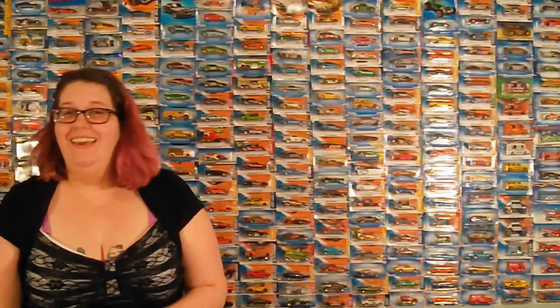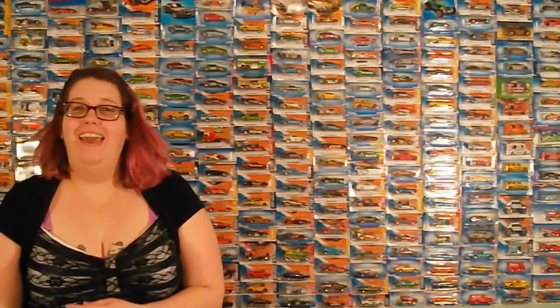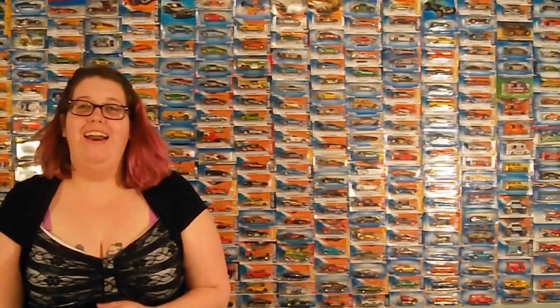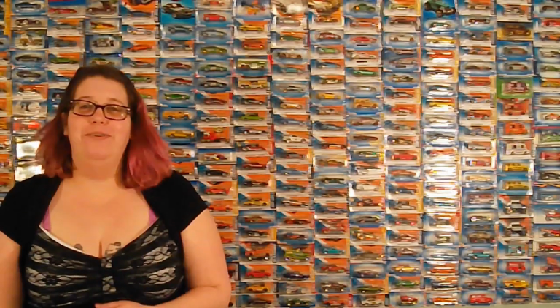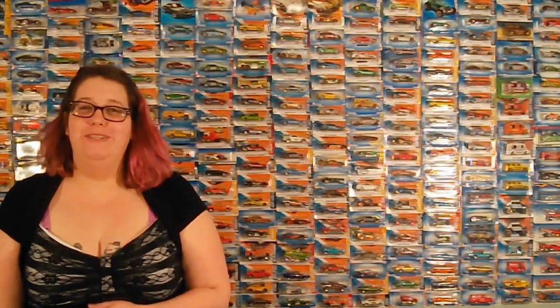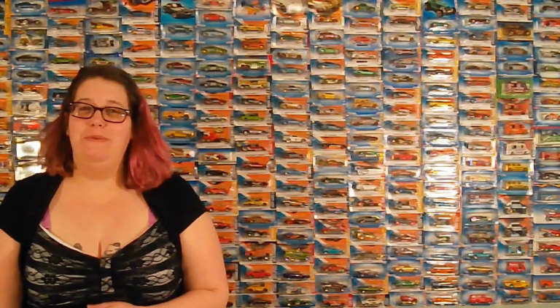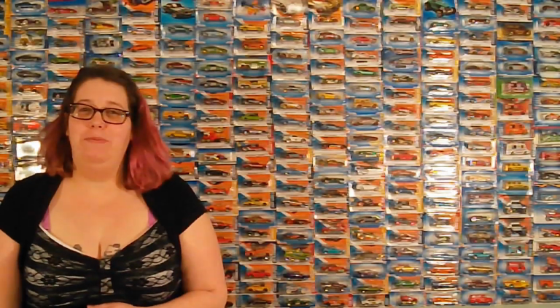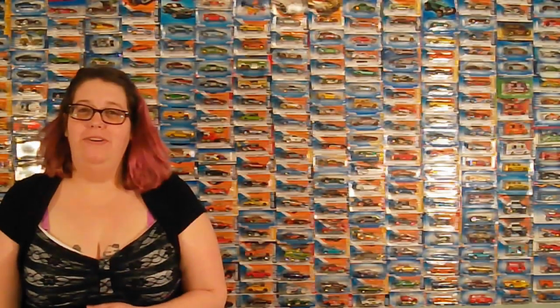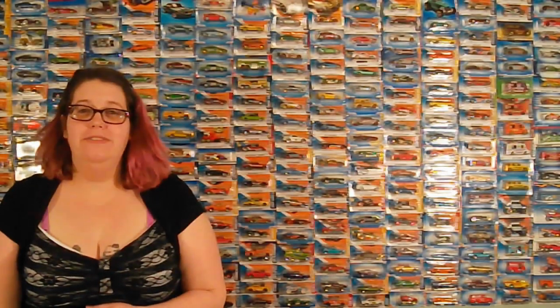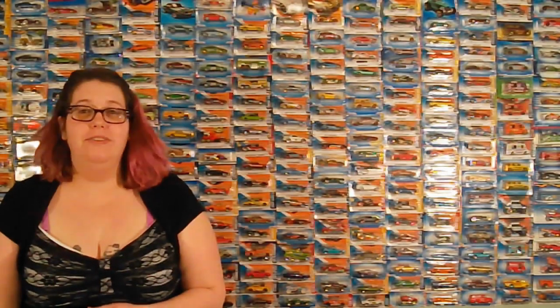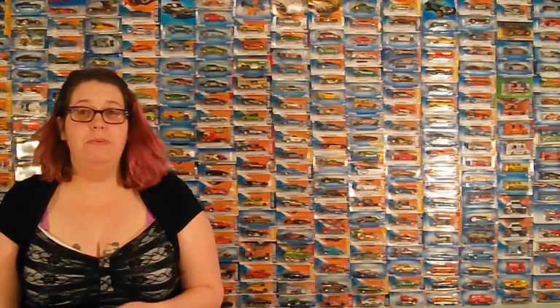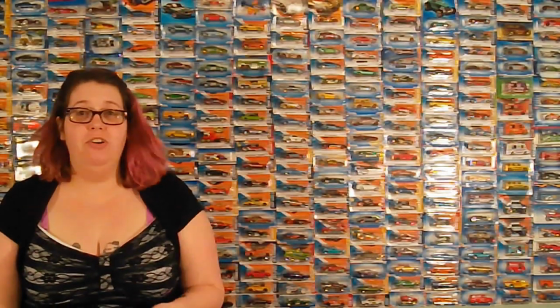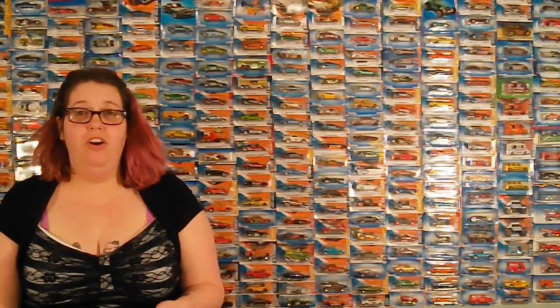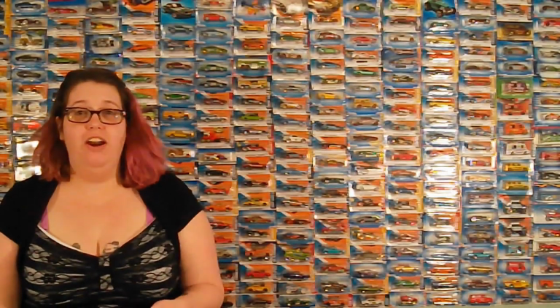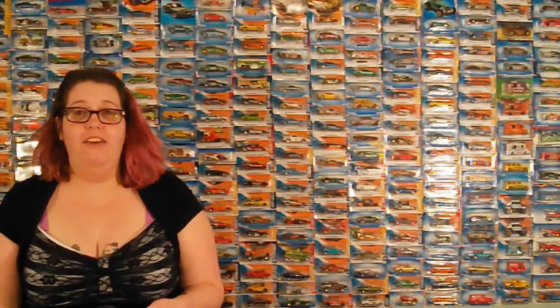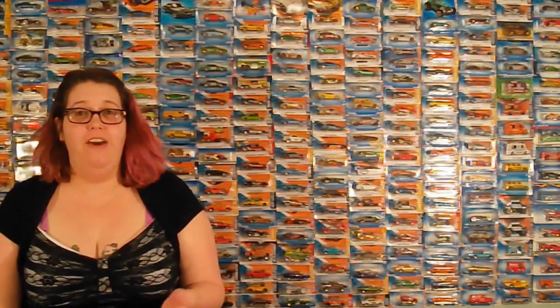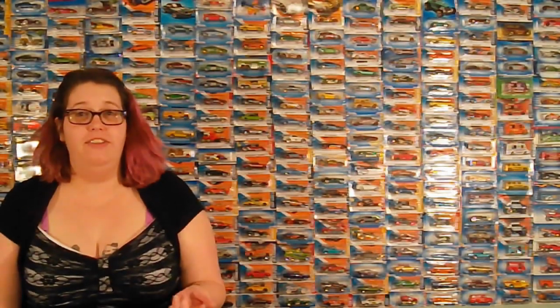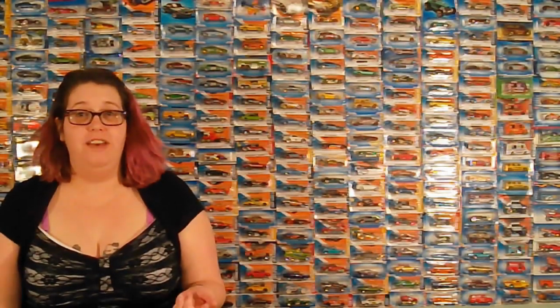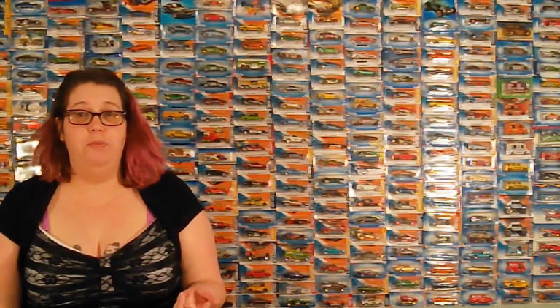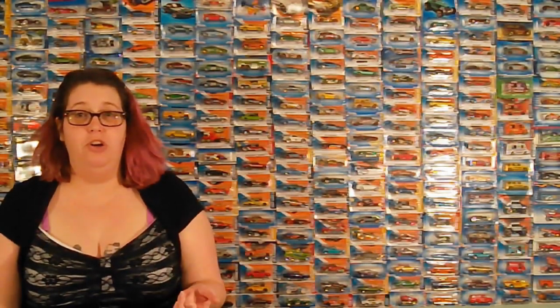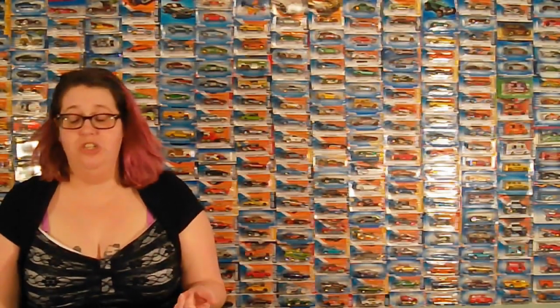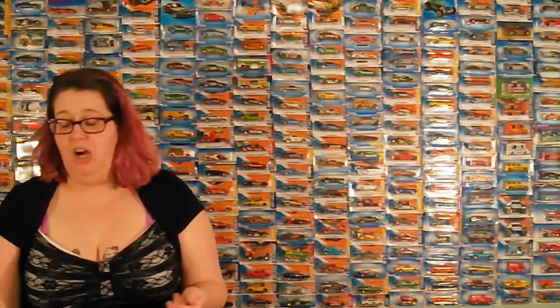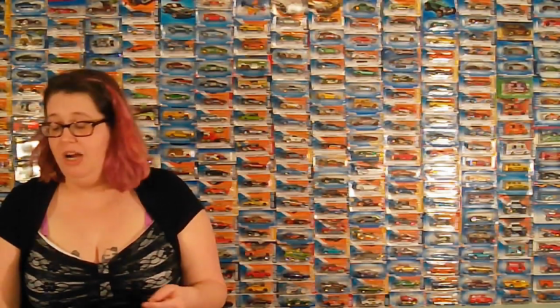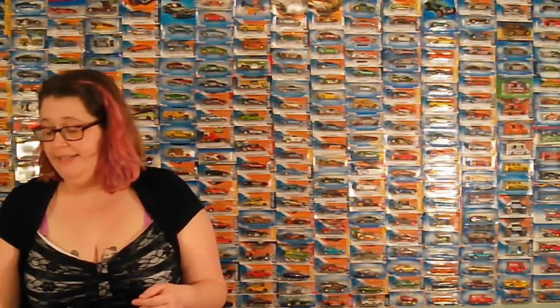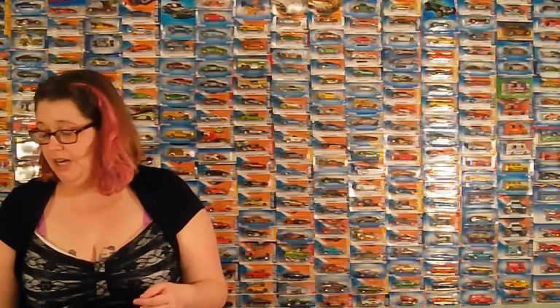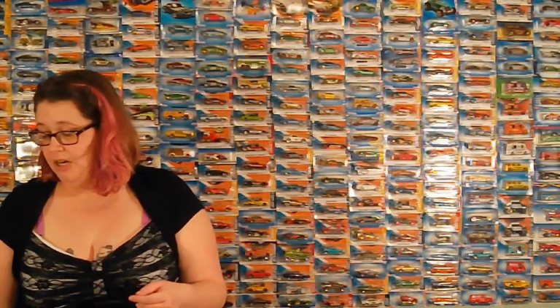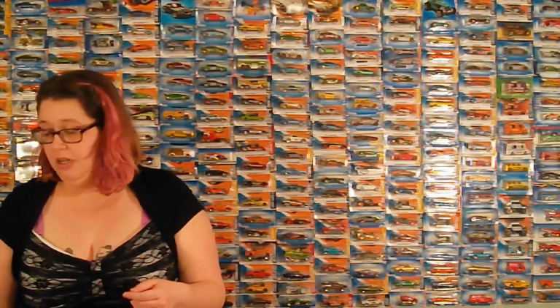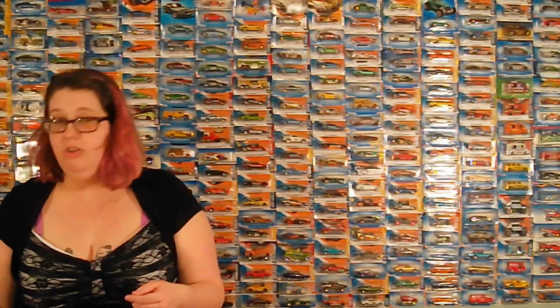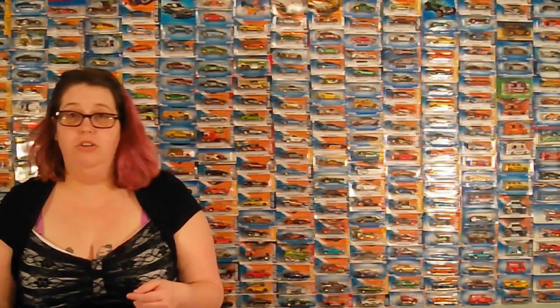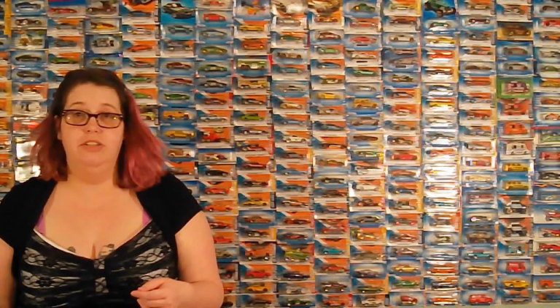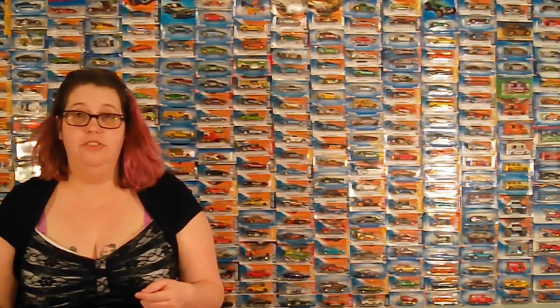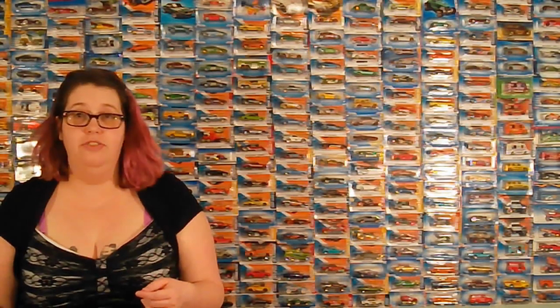Hey, Hot Wheels people. So I was up at Kroger and I found the Sunburners cars. They're a Kroger exclusive.